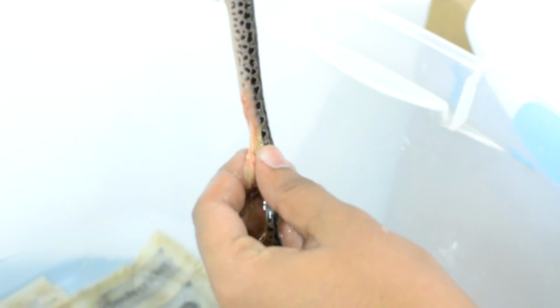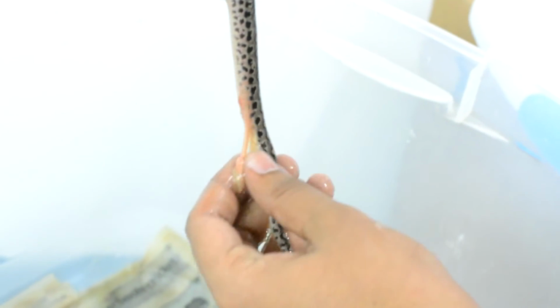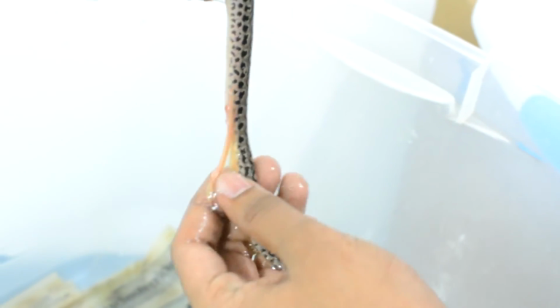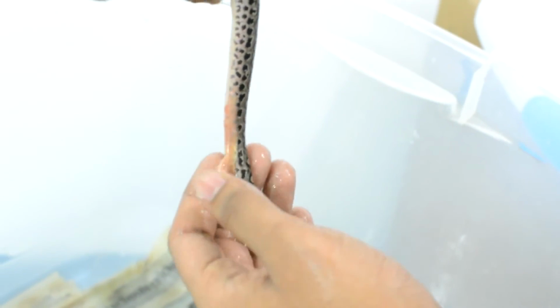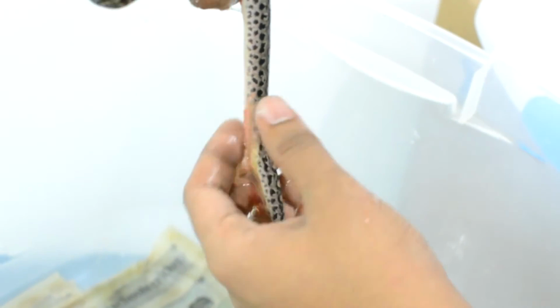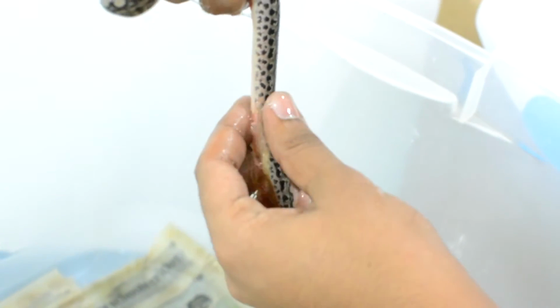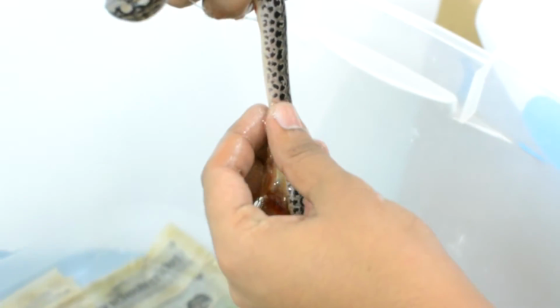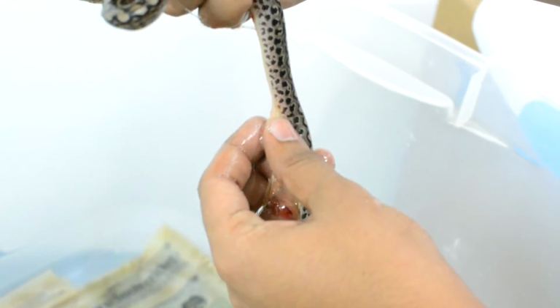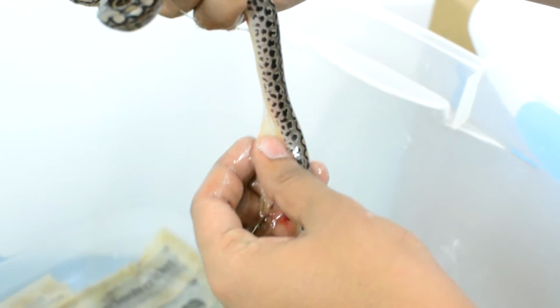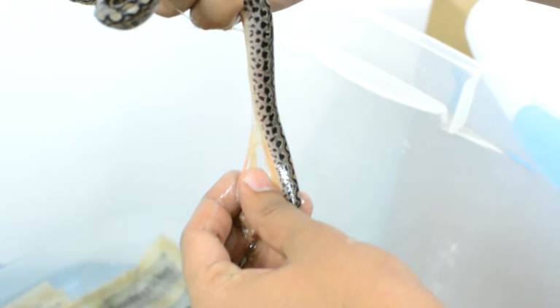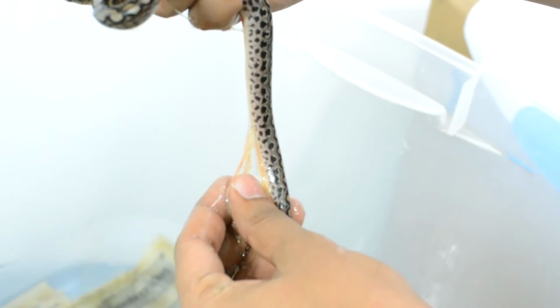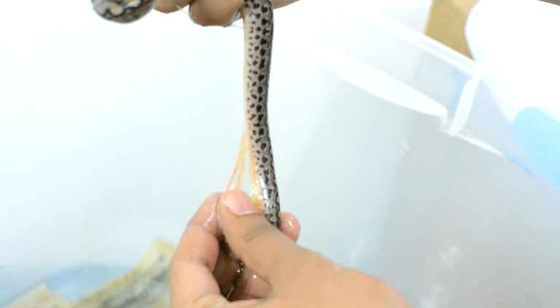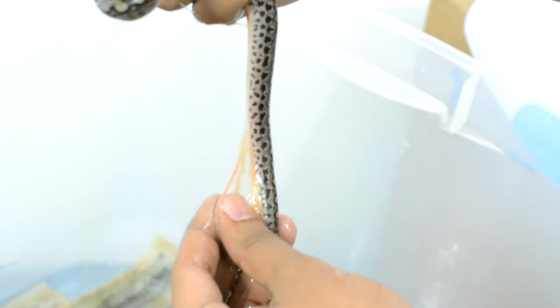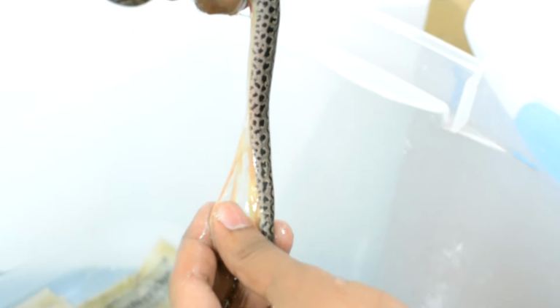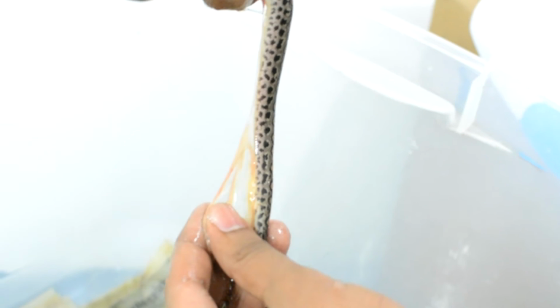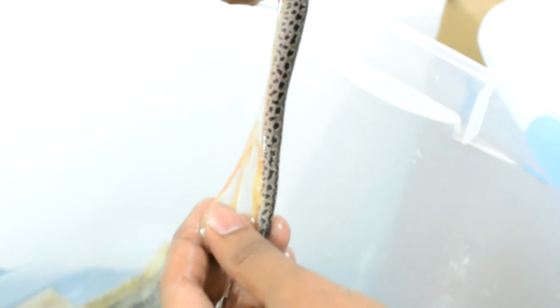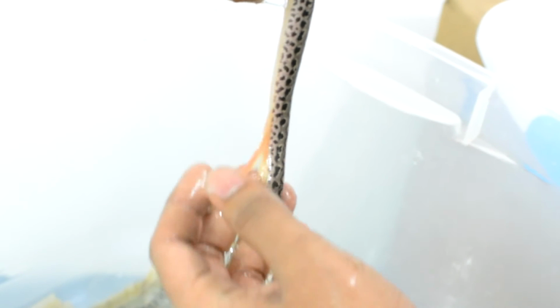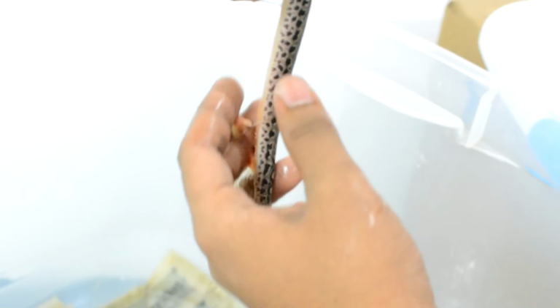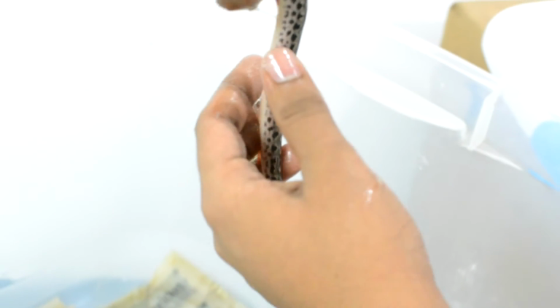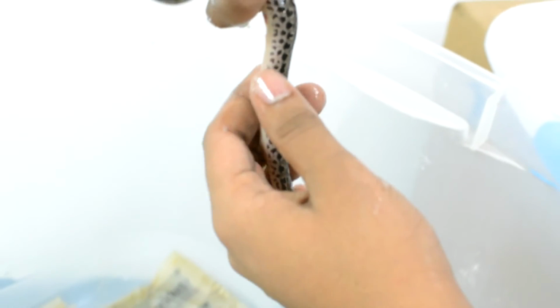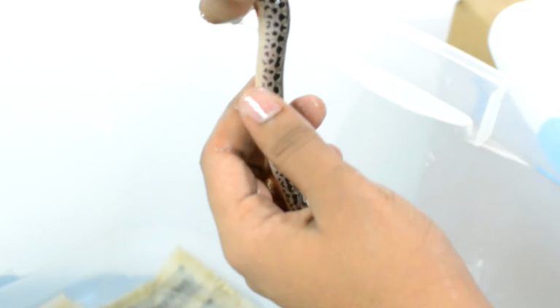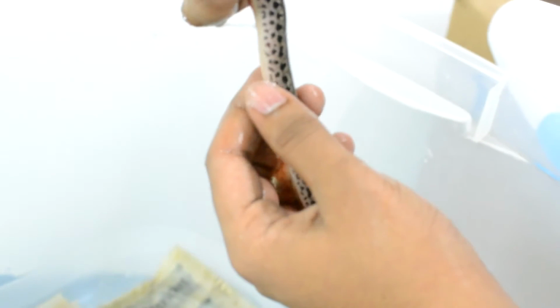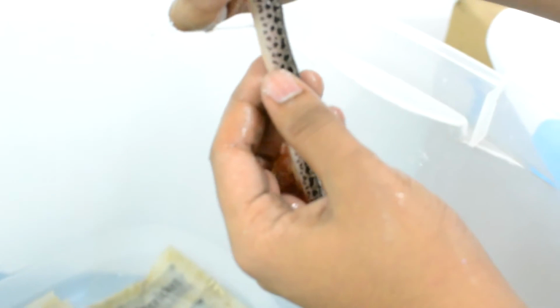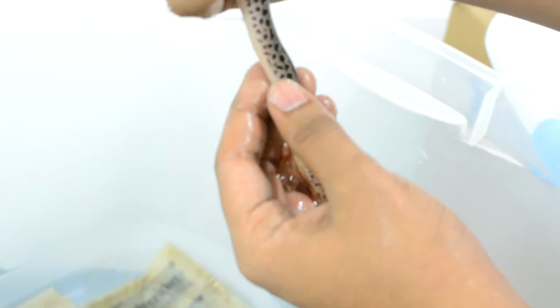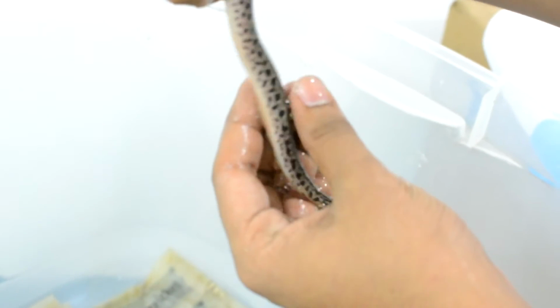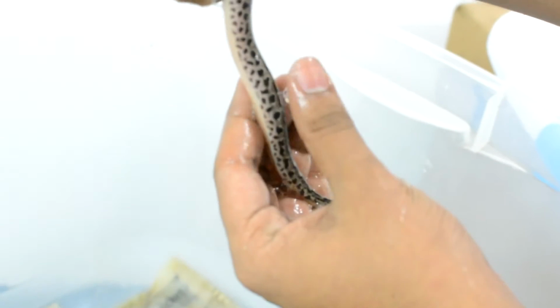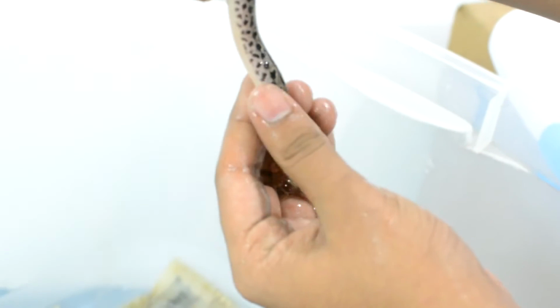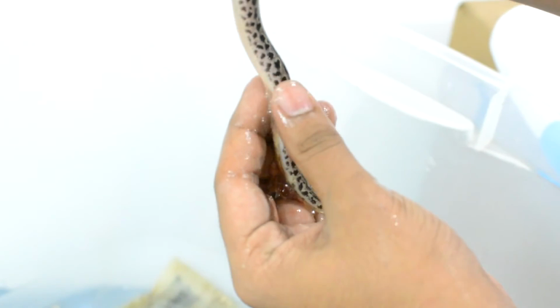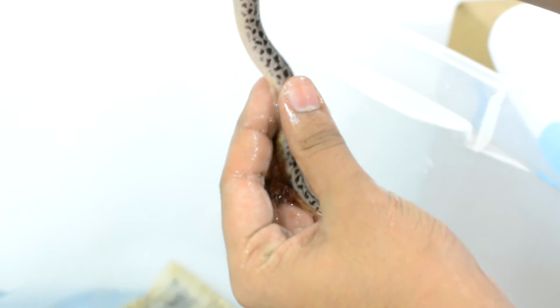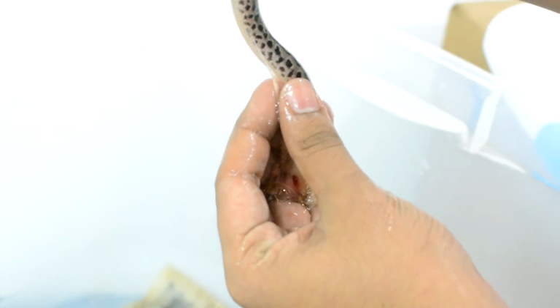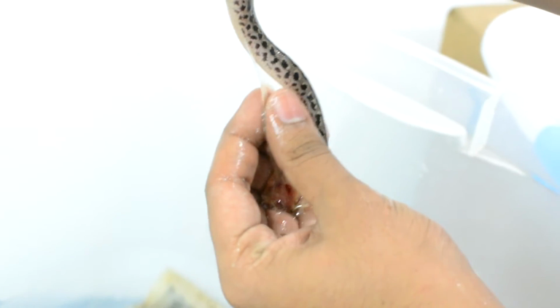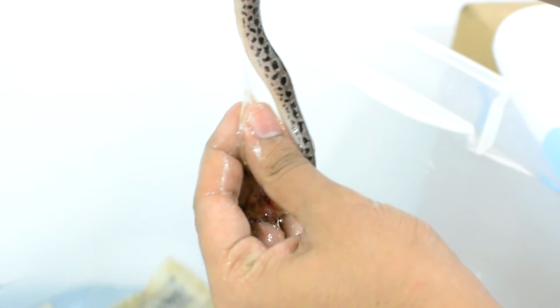He also made sure that the mother was okay after. A lot of the sac is still stuck on this one.